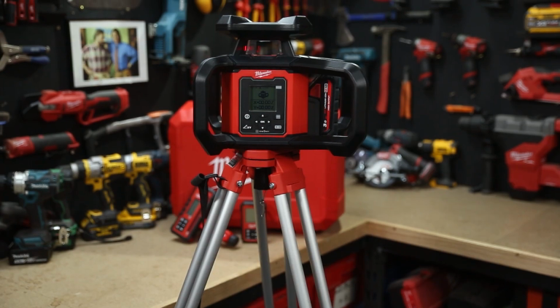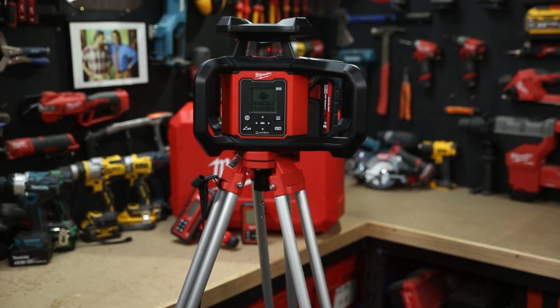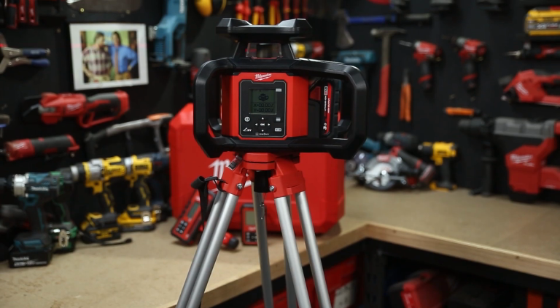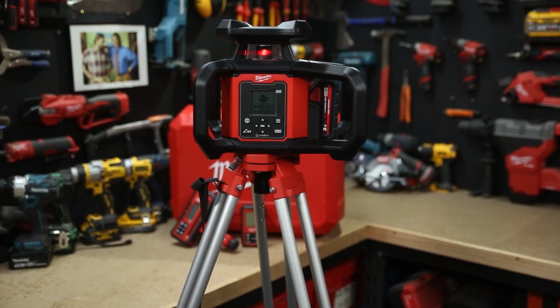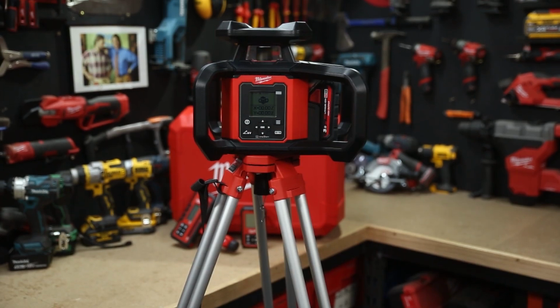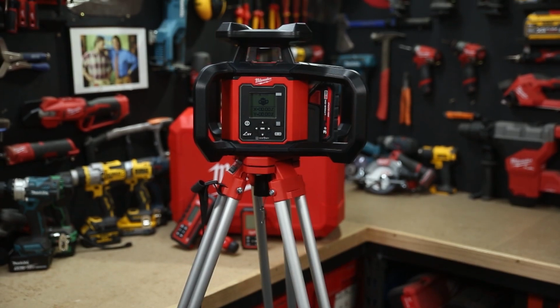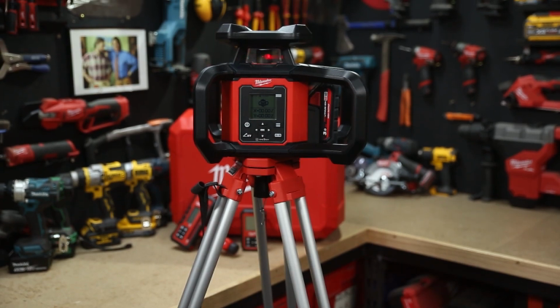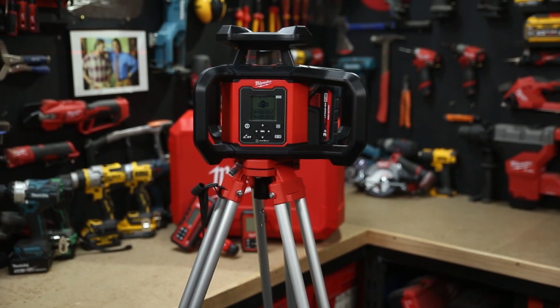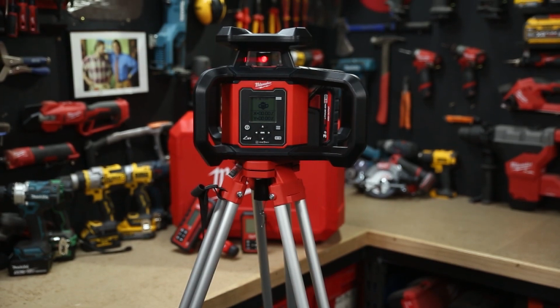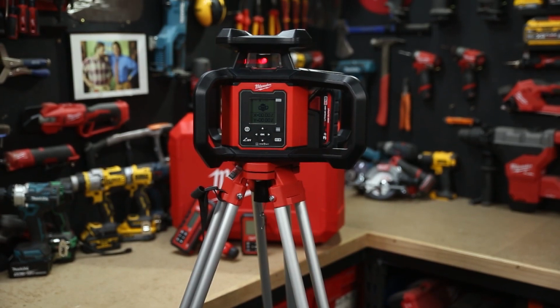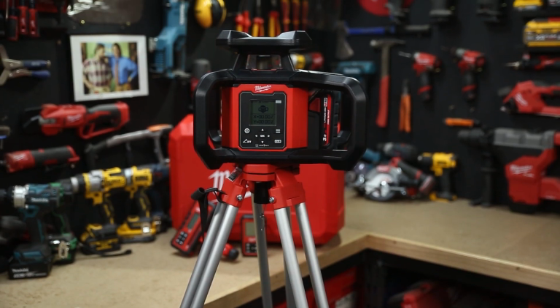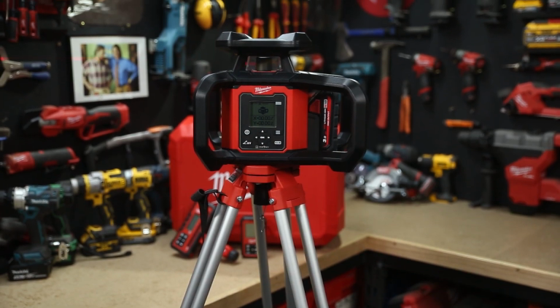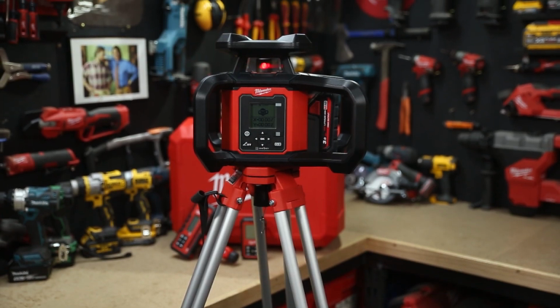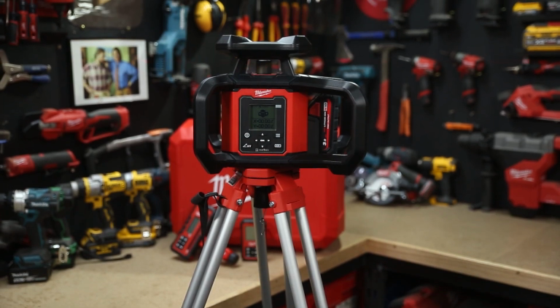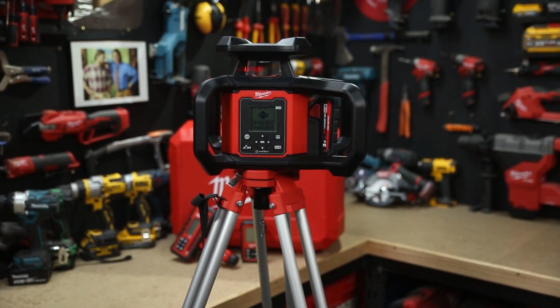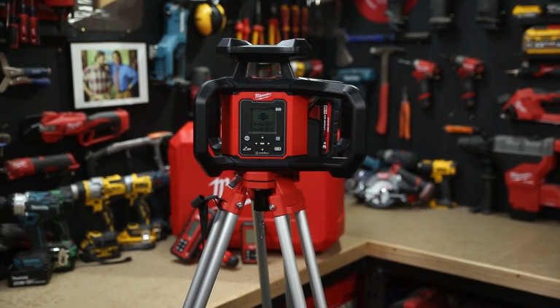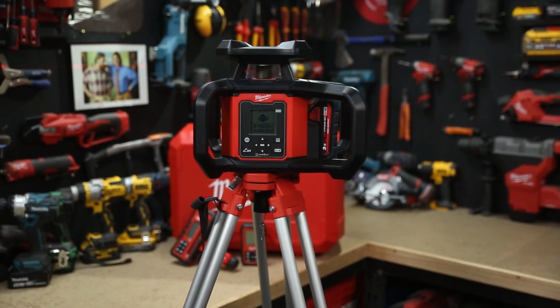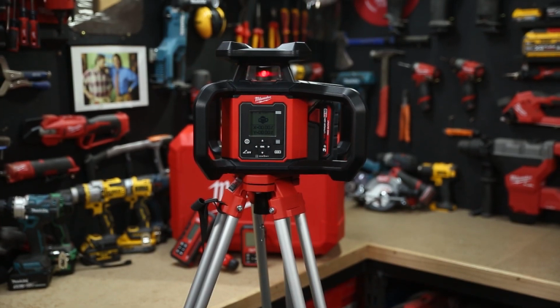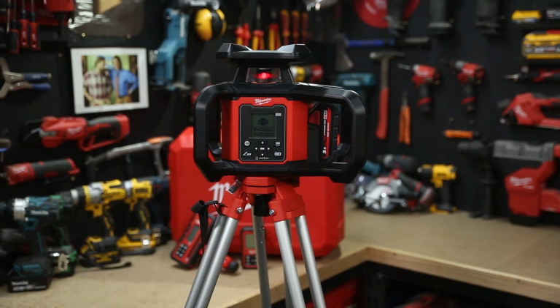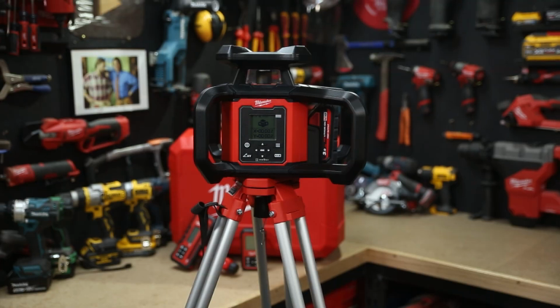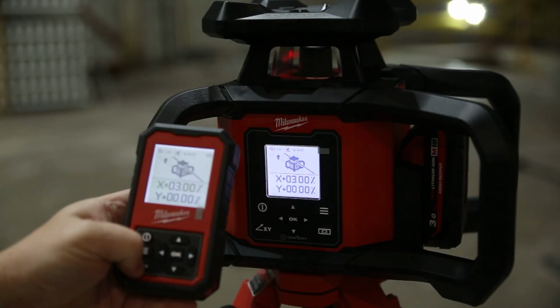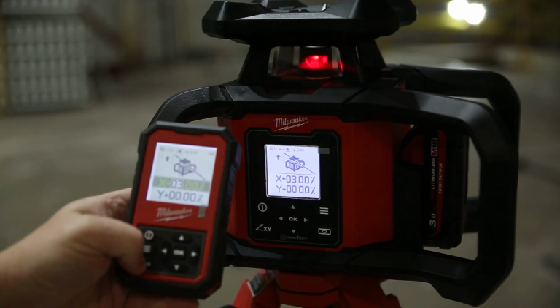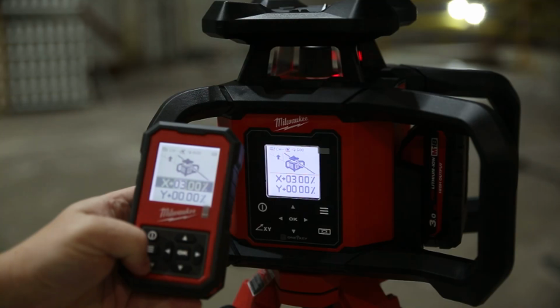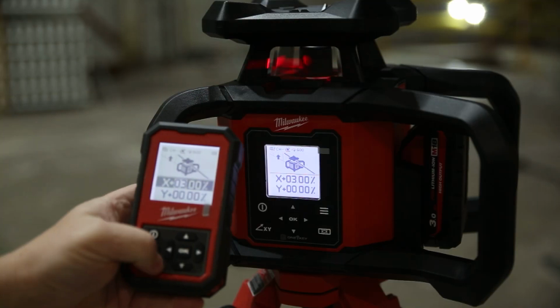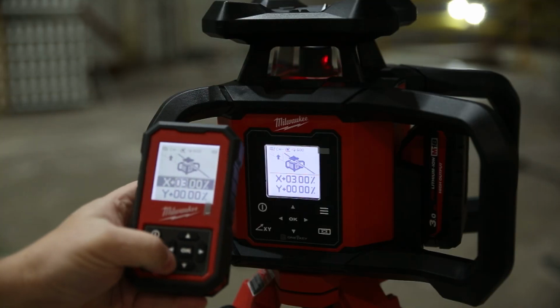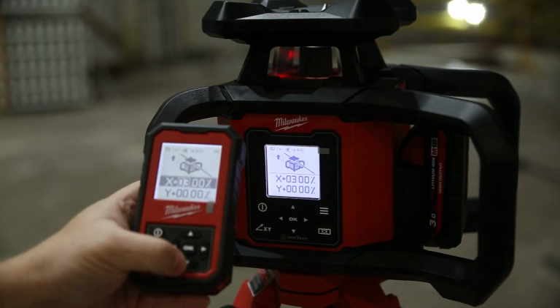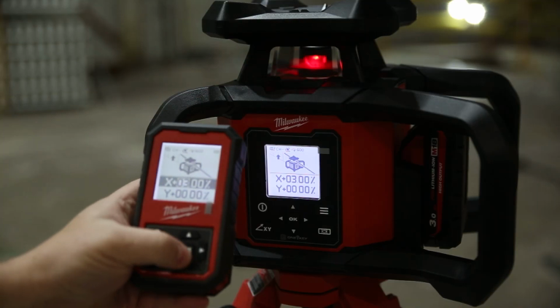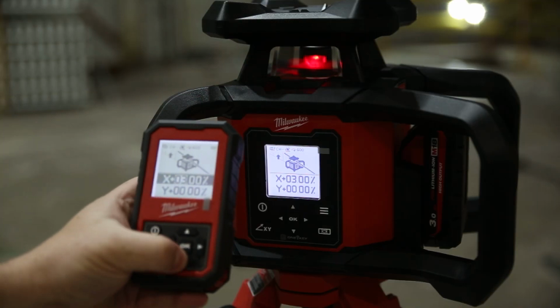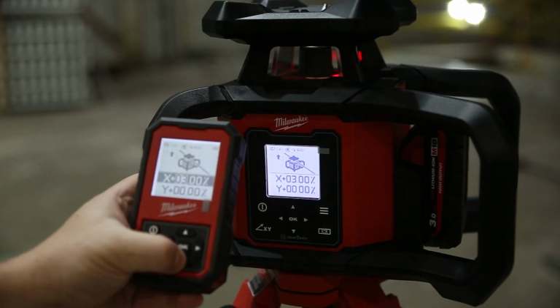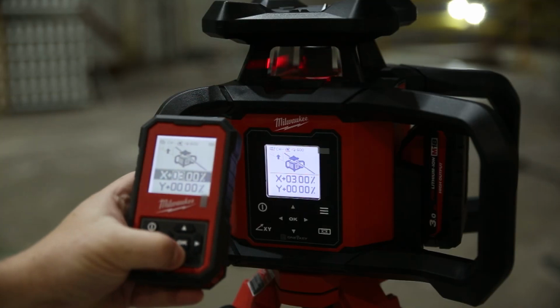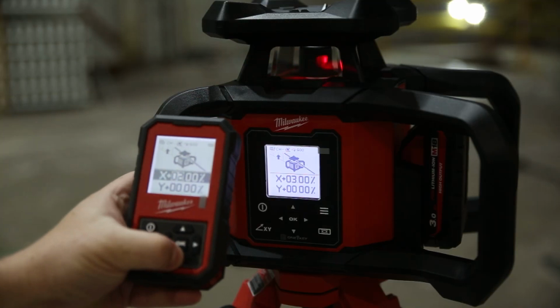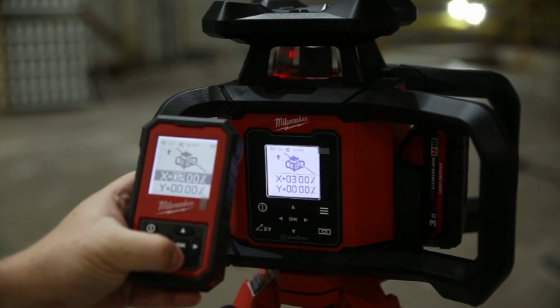It also features Milwaukee's One Key, which means you can track and manage the tool from the One Key app on your phone.